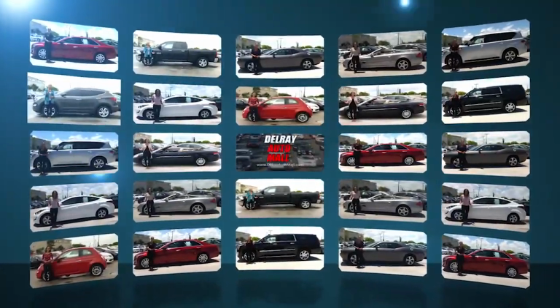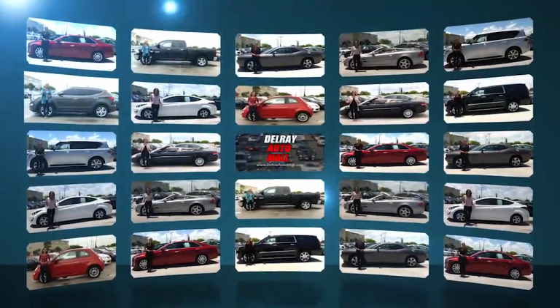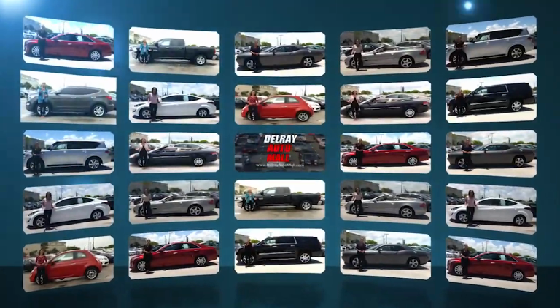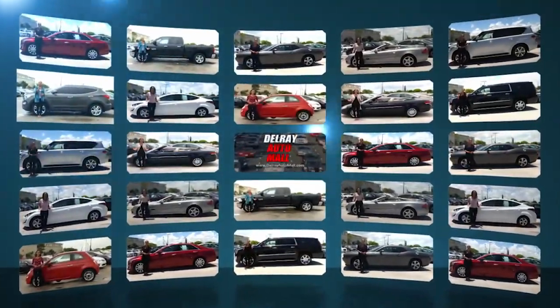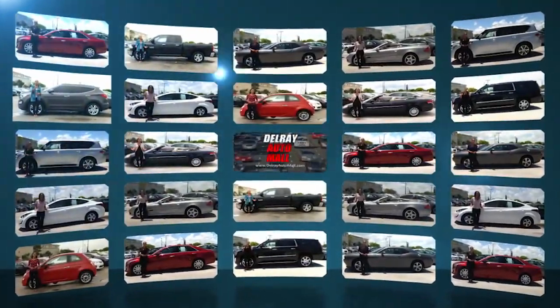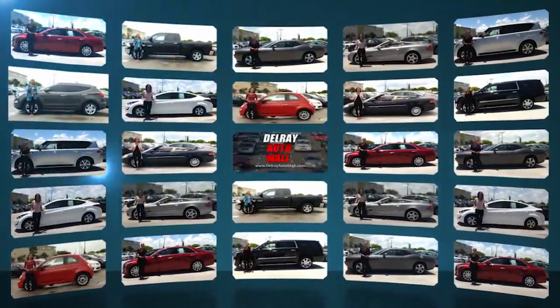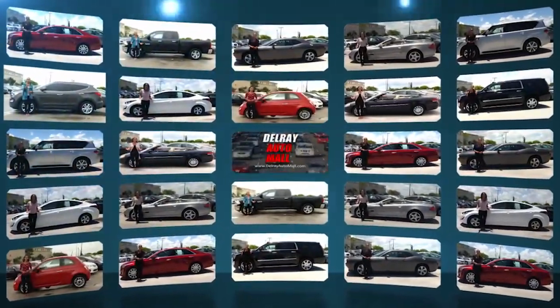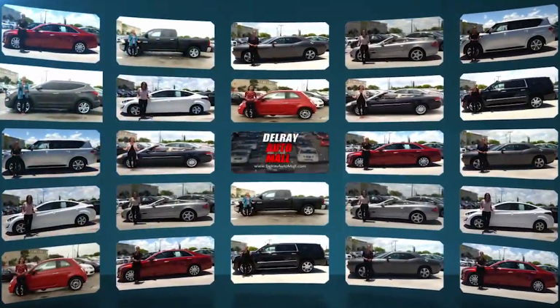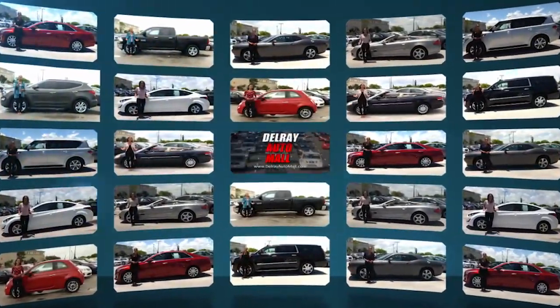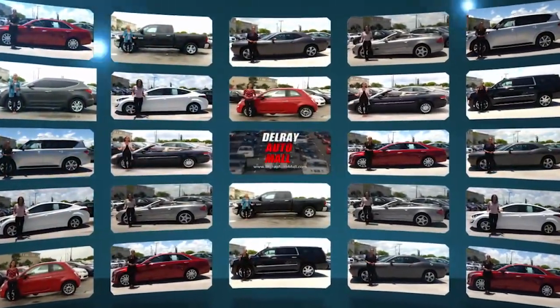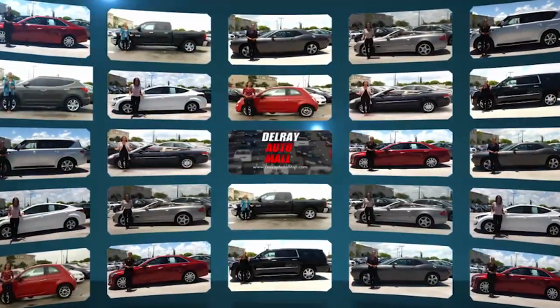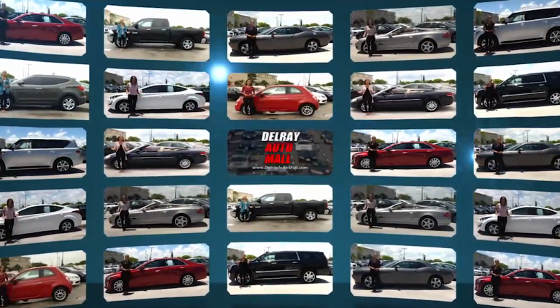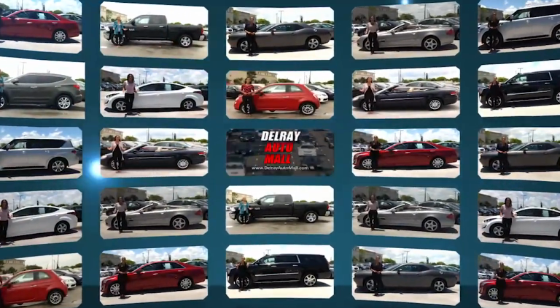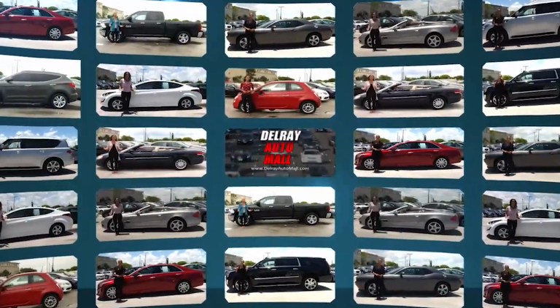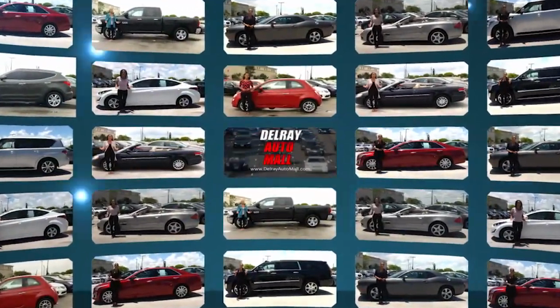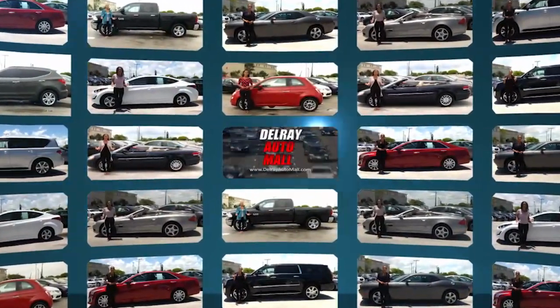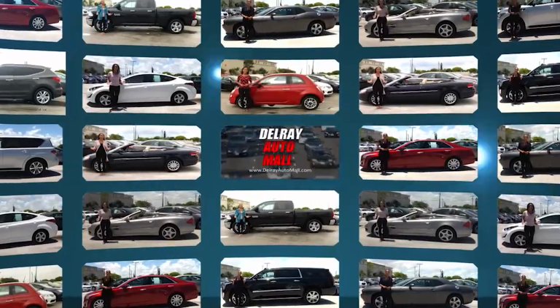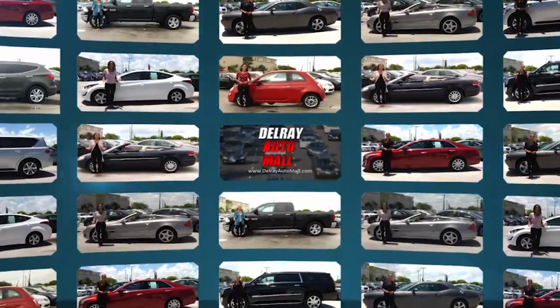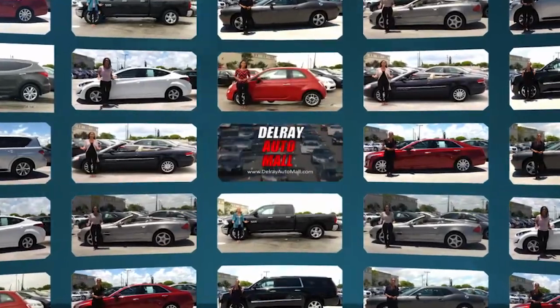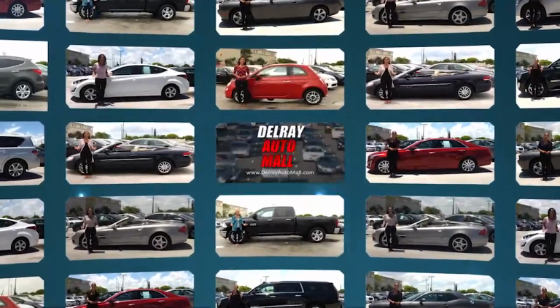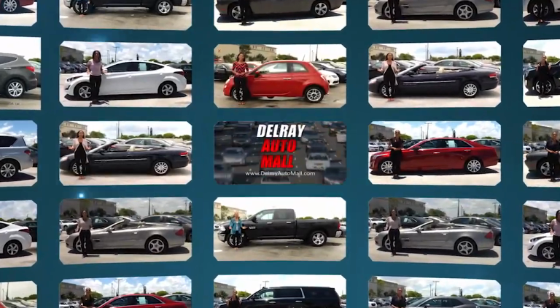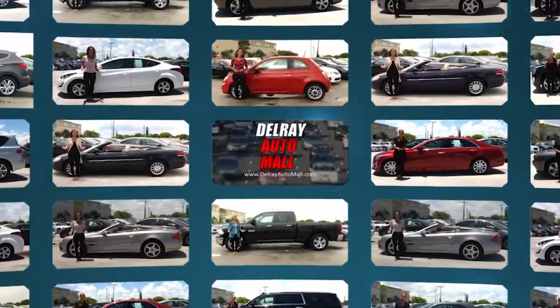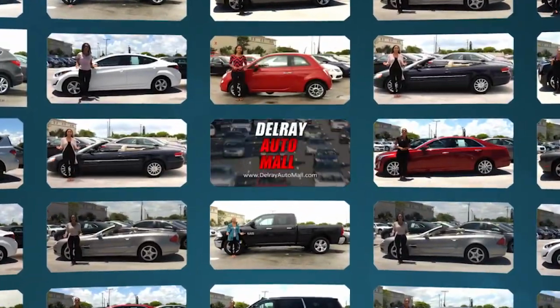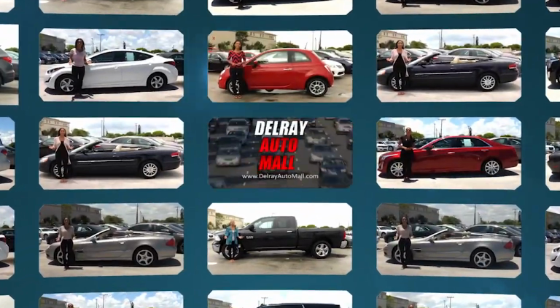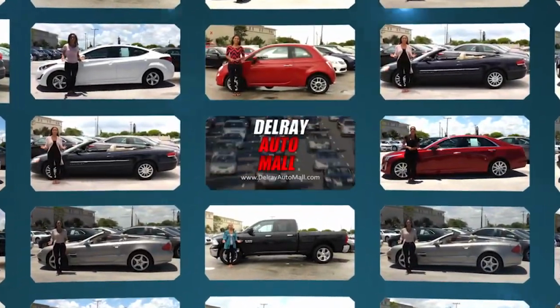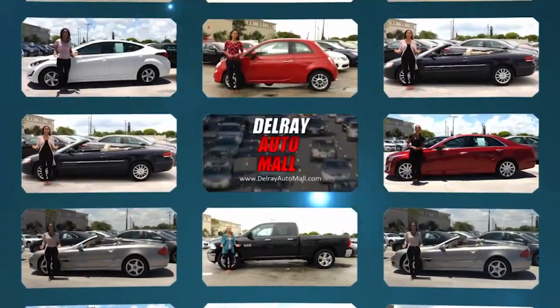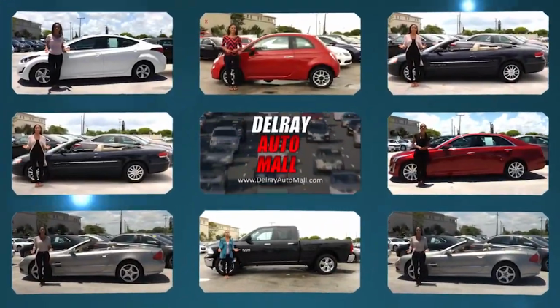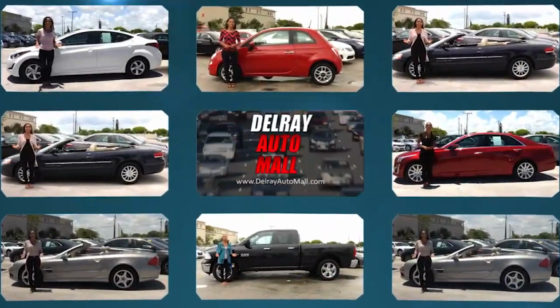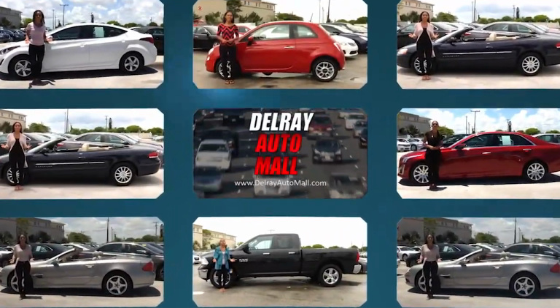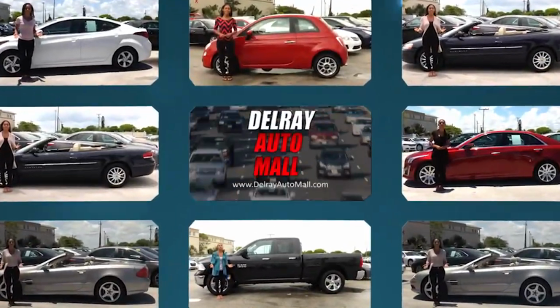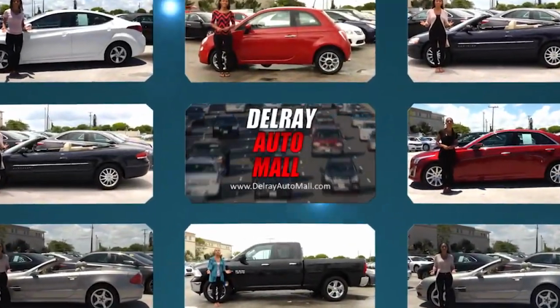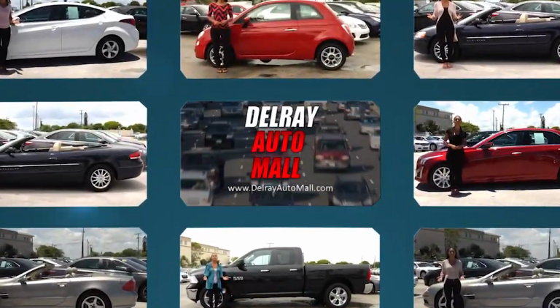There's always a great selection and the best prices at Delray Auto Mall. We'll see you next time.